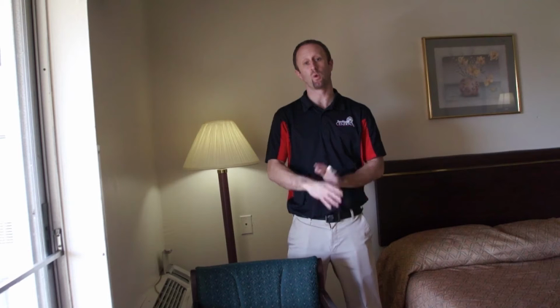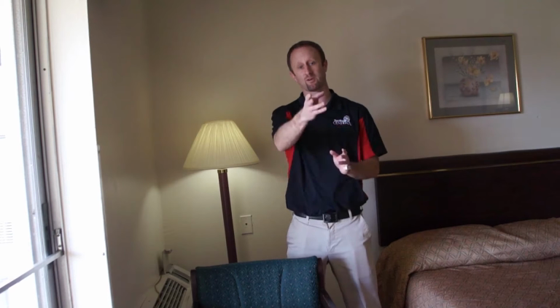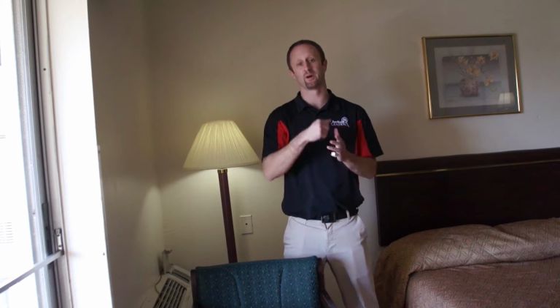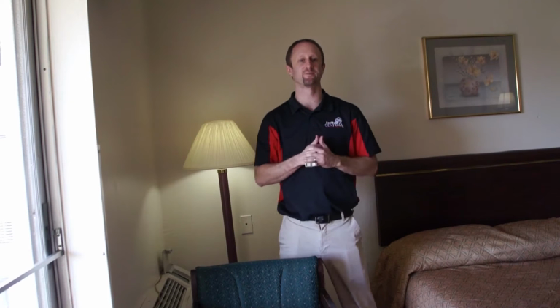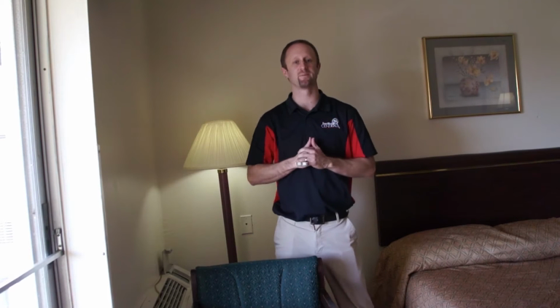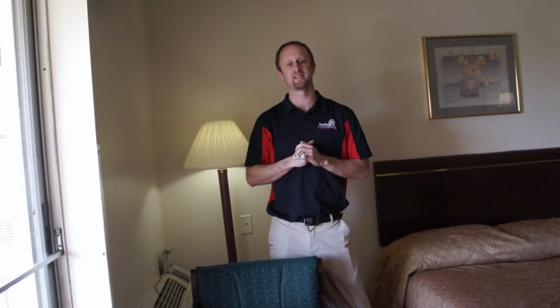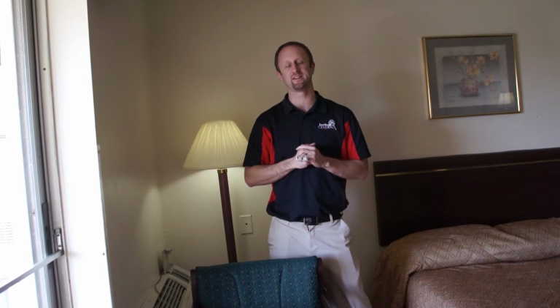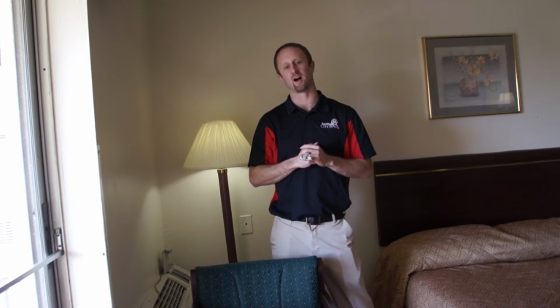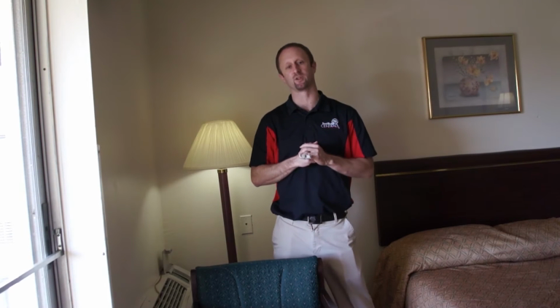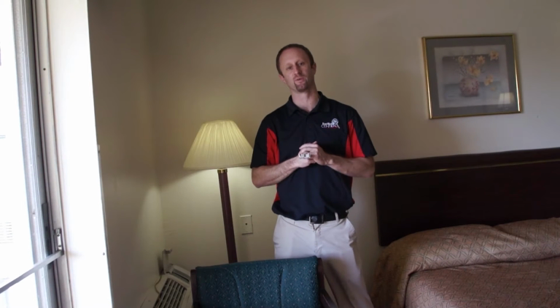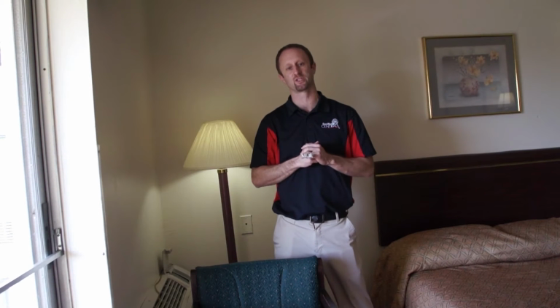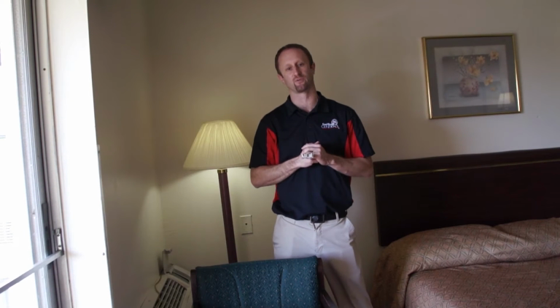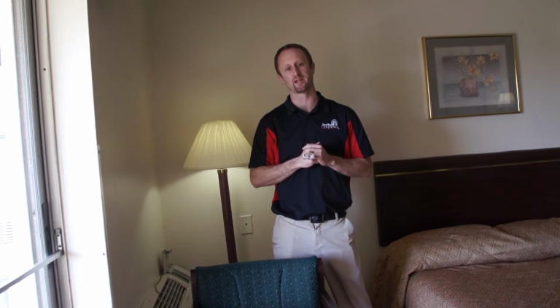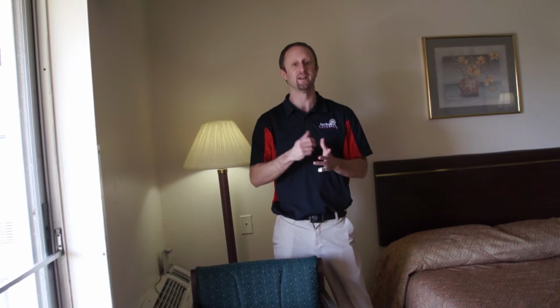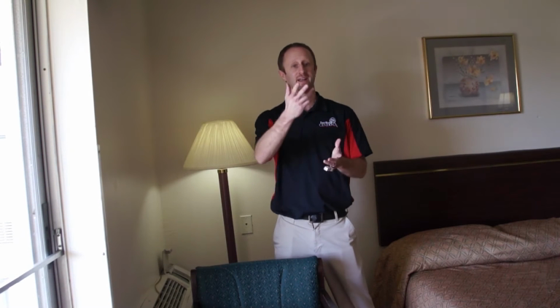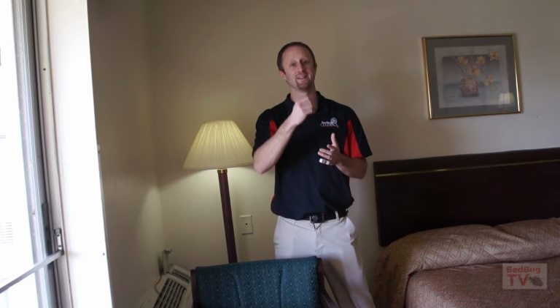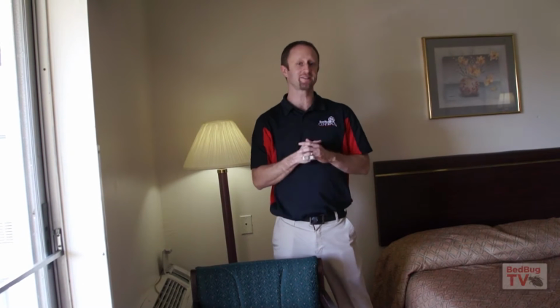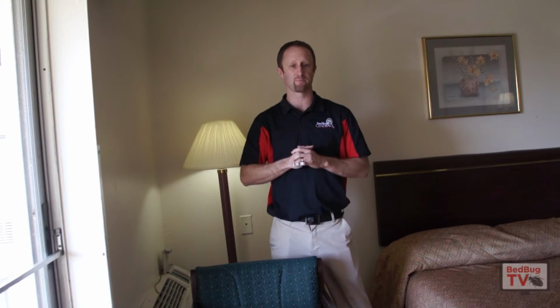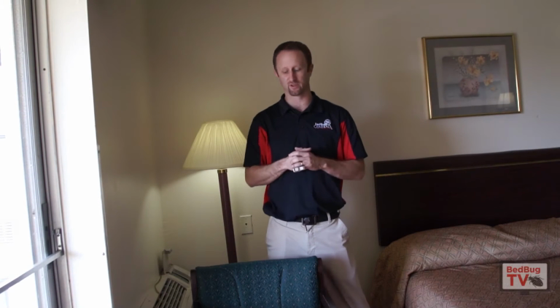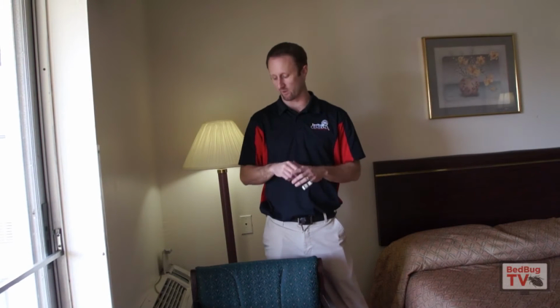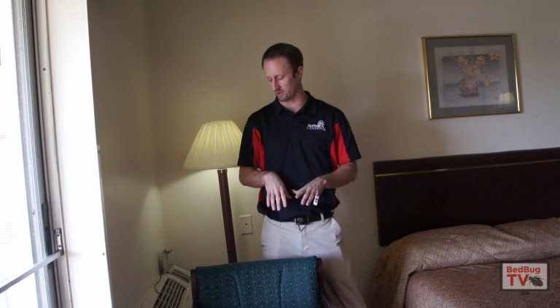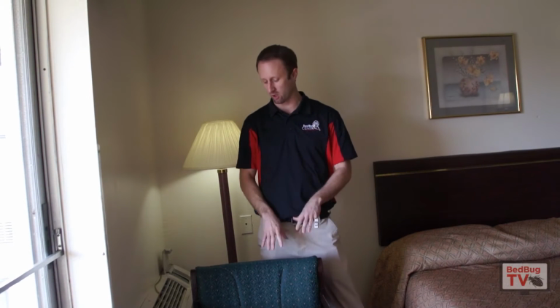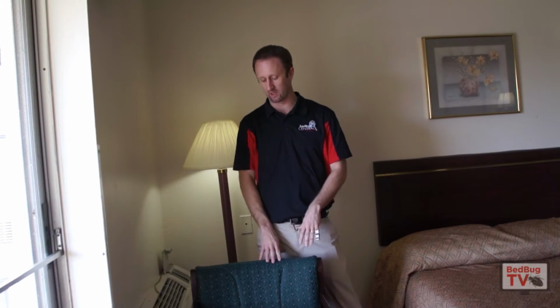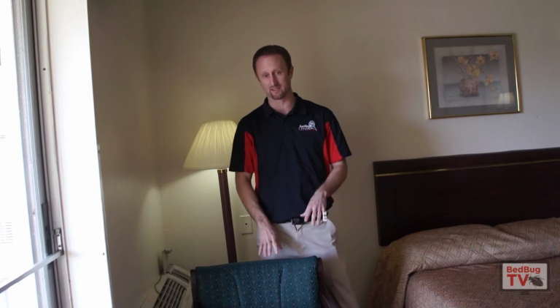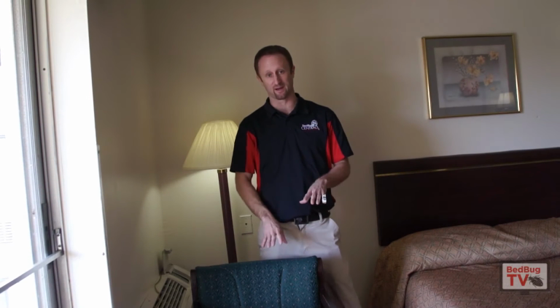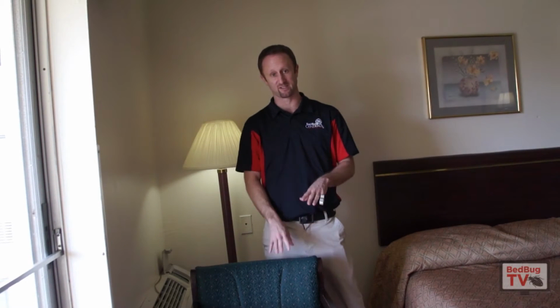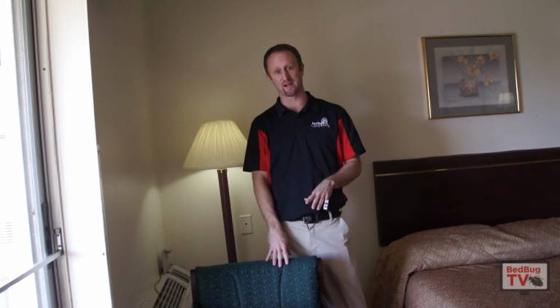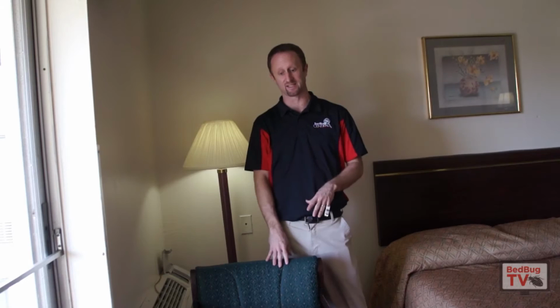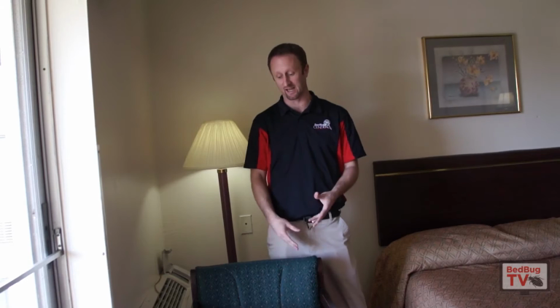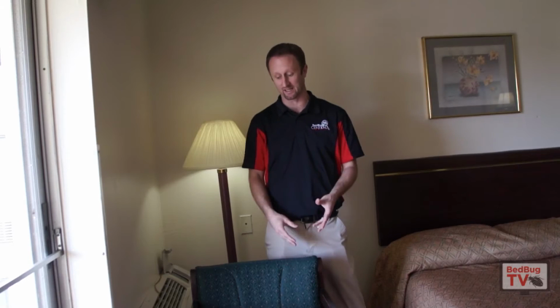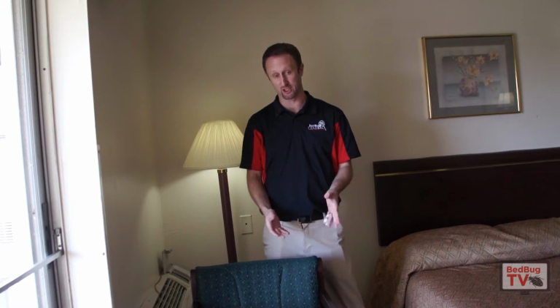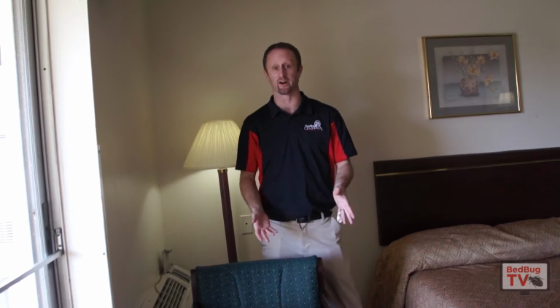Welcome everybody to Bedbug TV. I'm your host Jeff White, and in this episode I want to talk quickly about inspecting a chair.